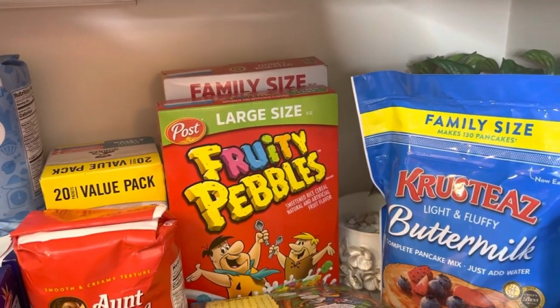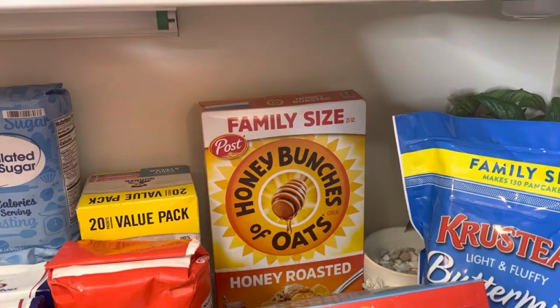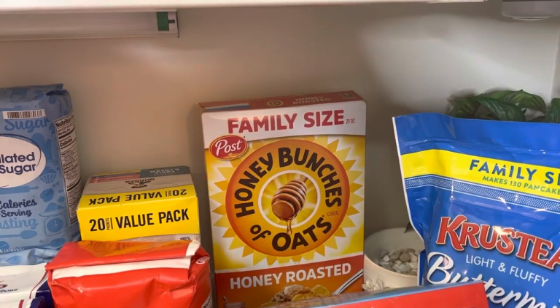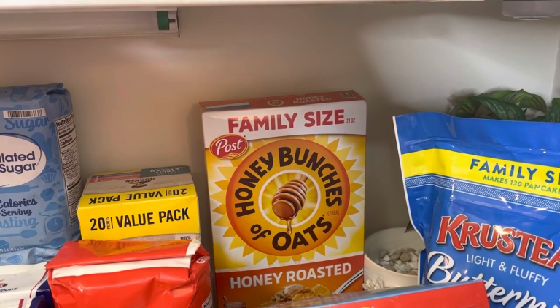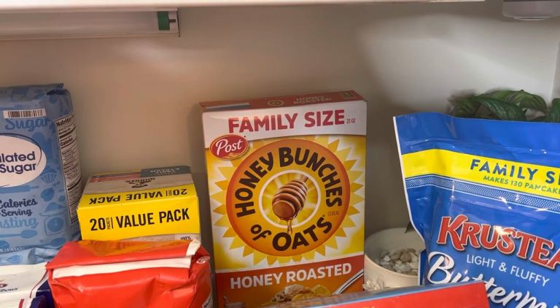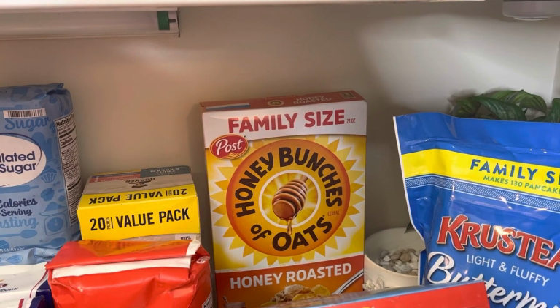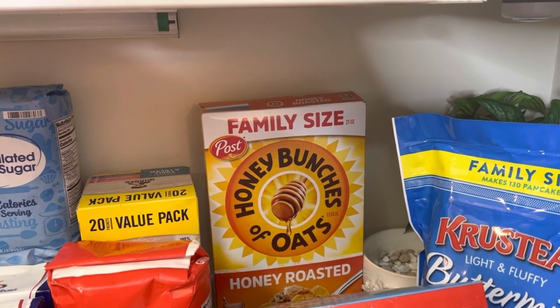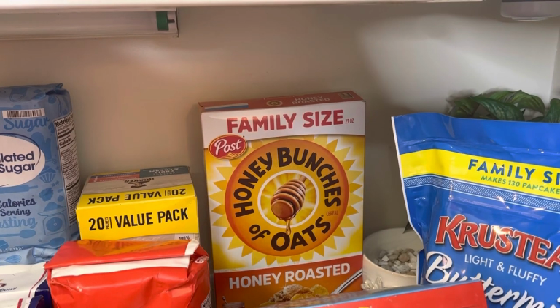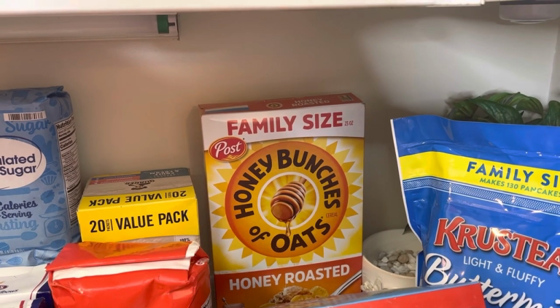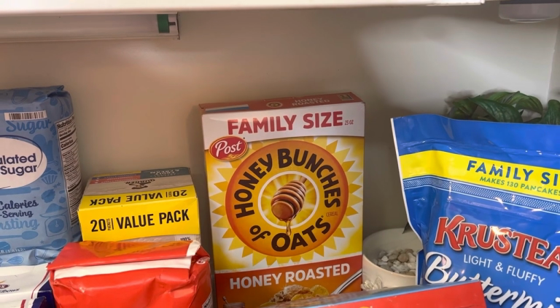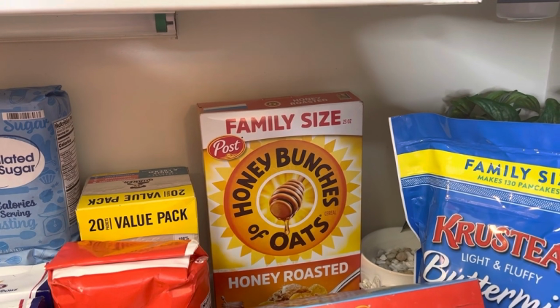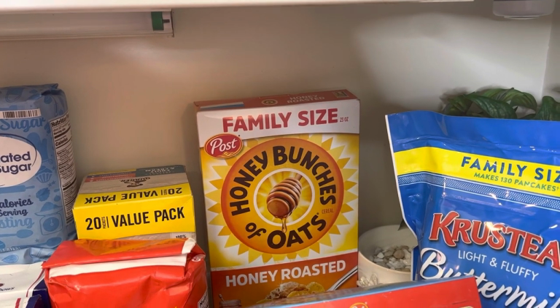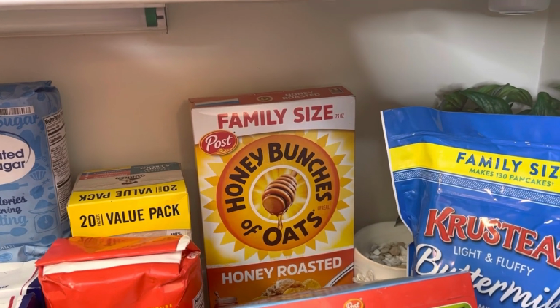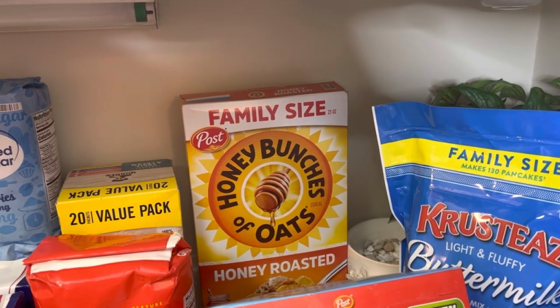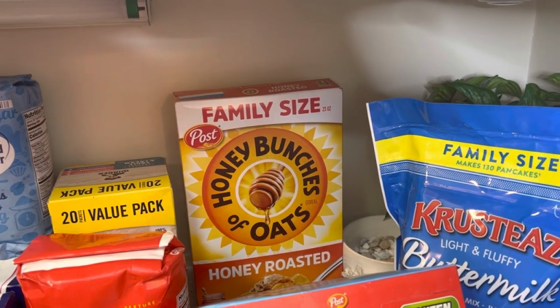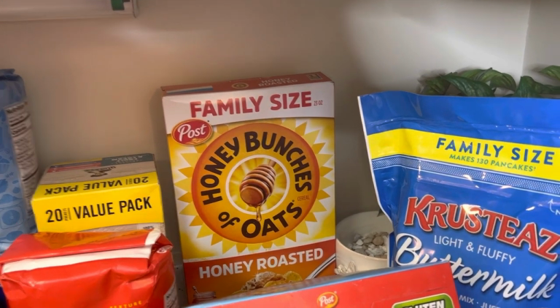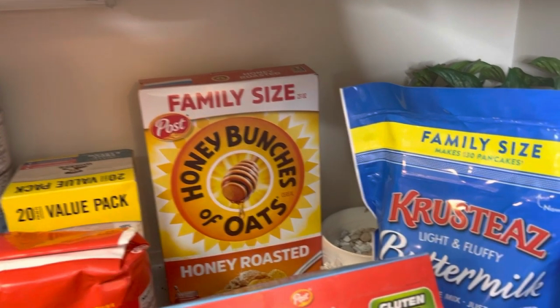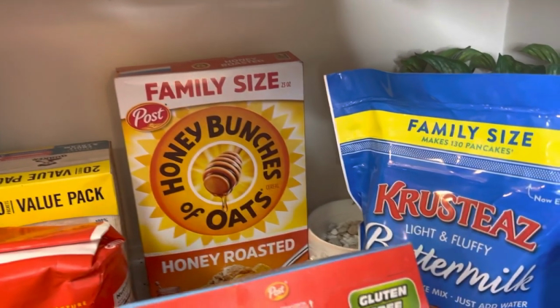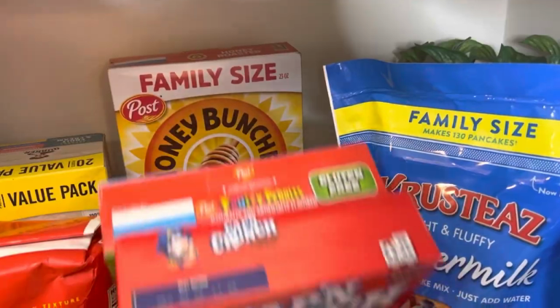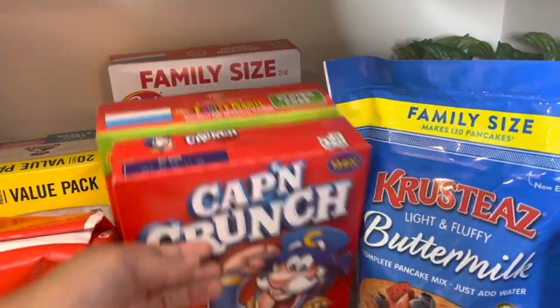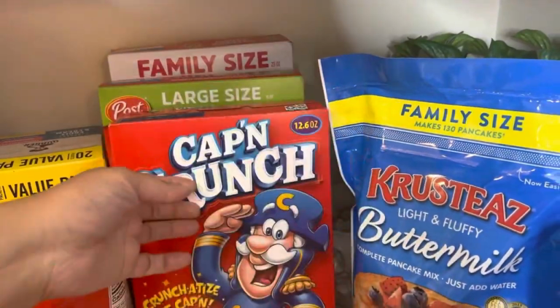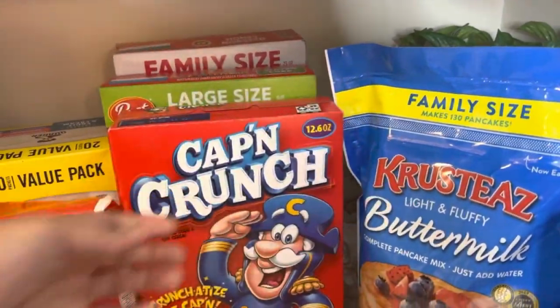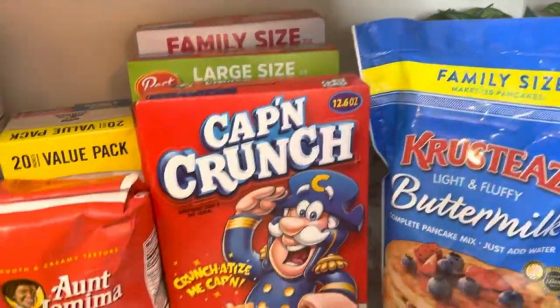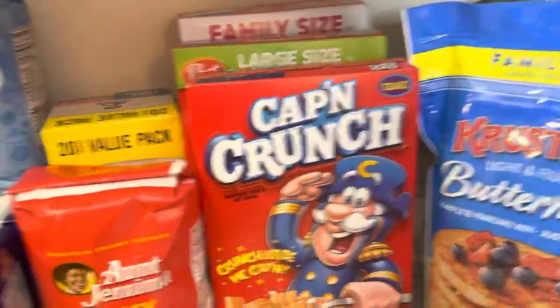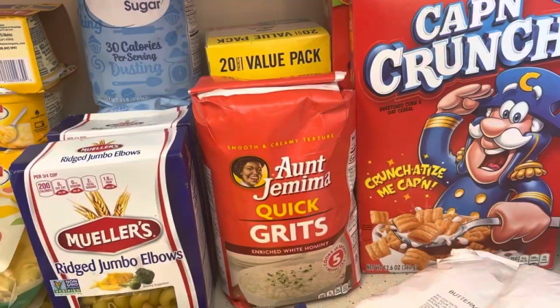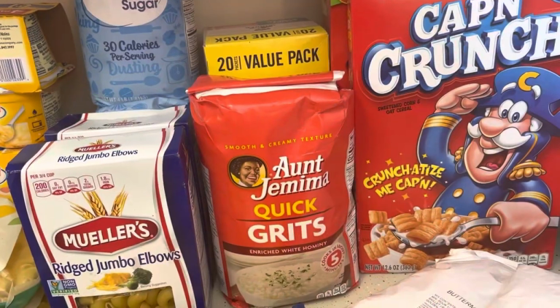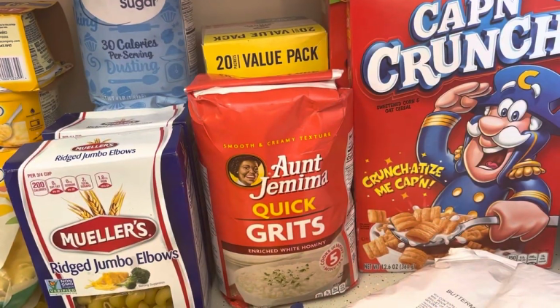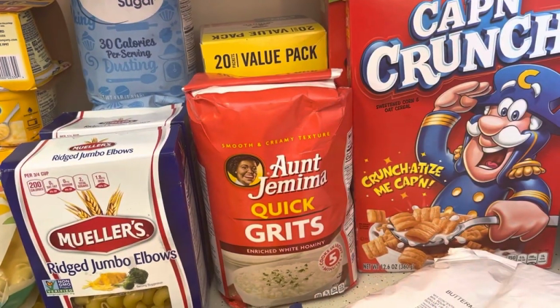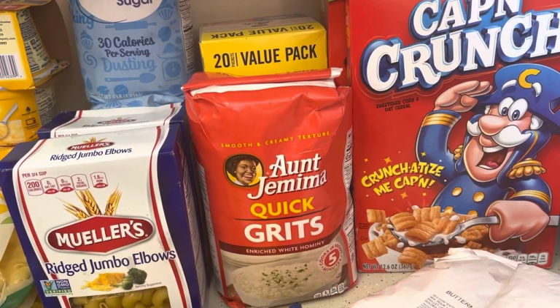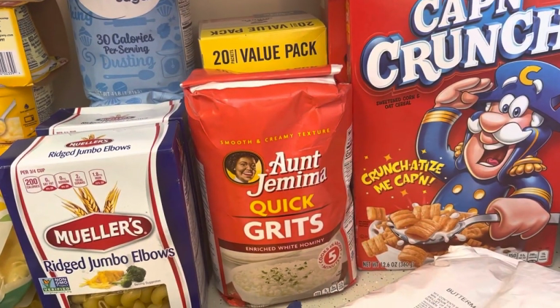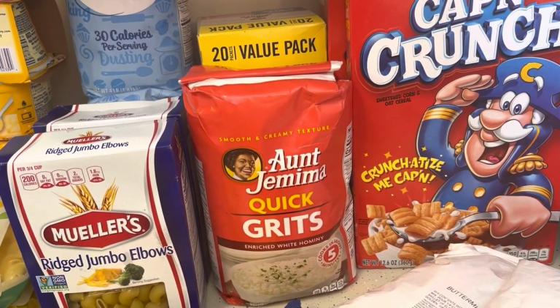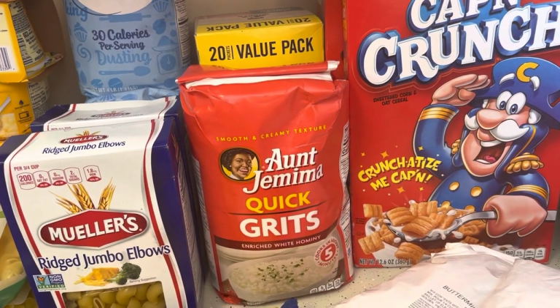I have three boxes of cereal — Captain Crunch, Fruity Pebbles, and Family Size Honey Bunches of Oats. And your mama's quick grits.